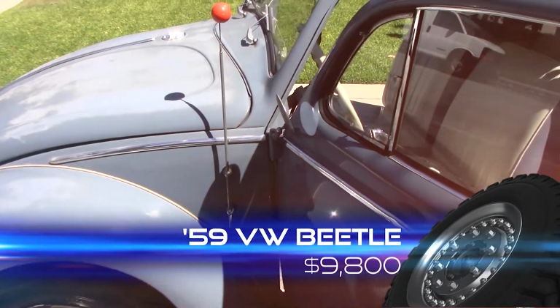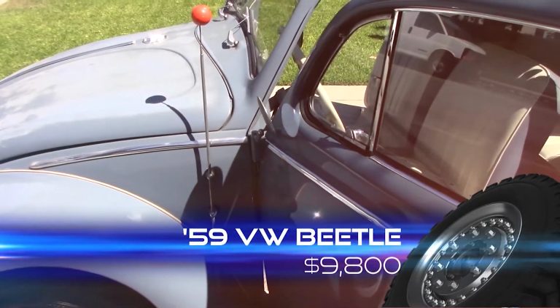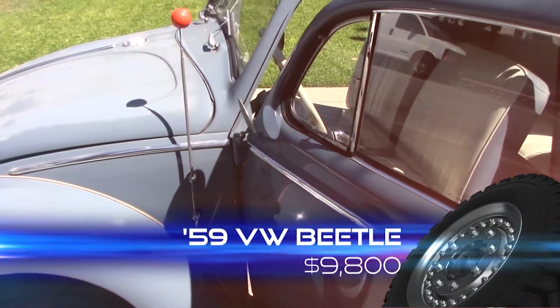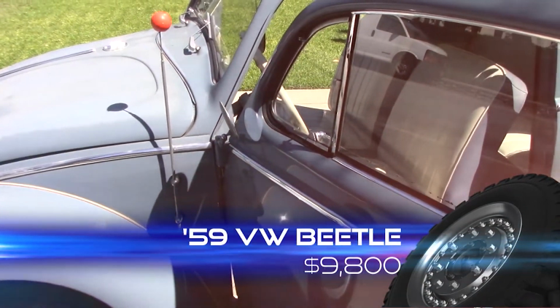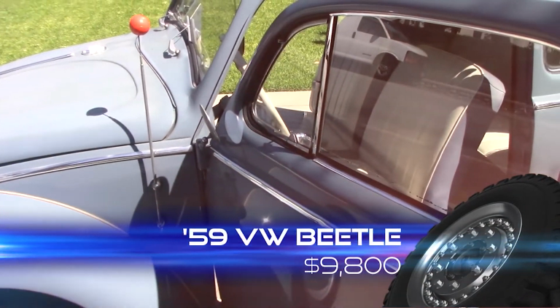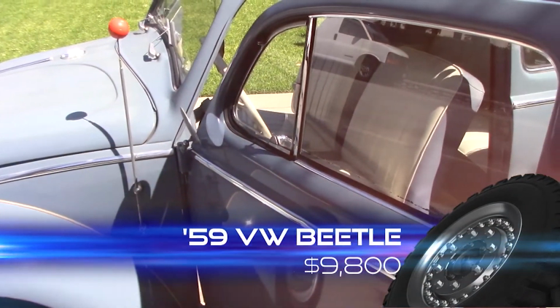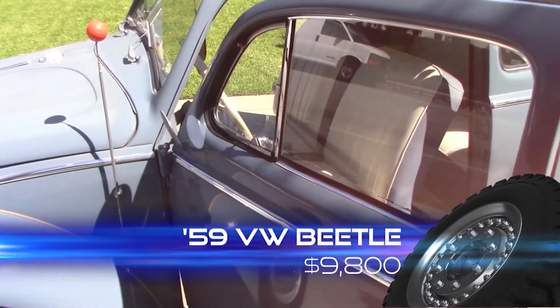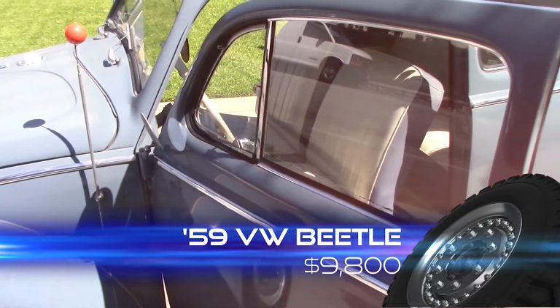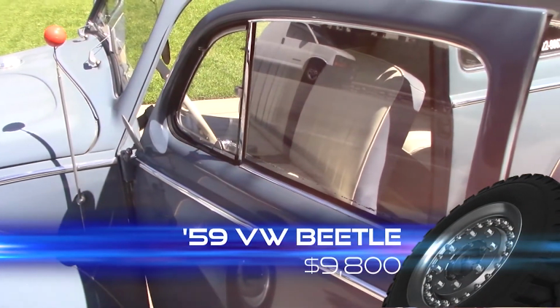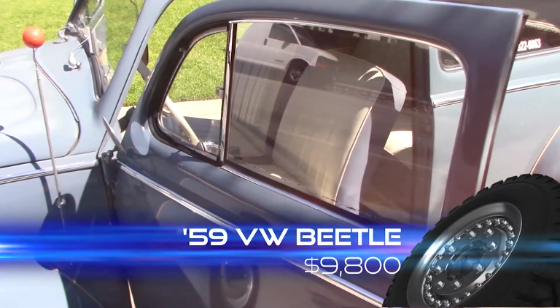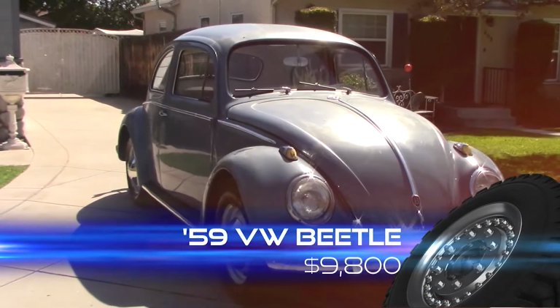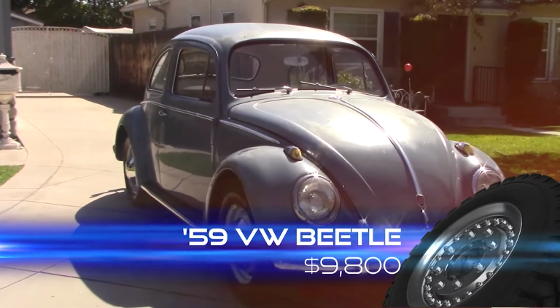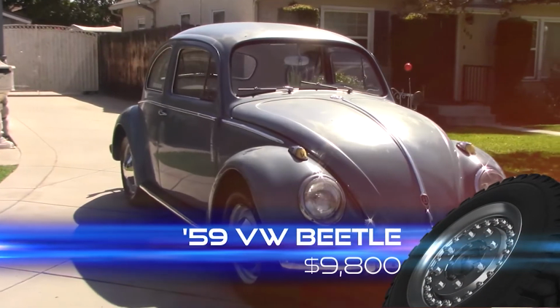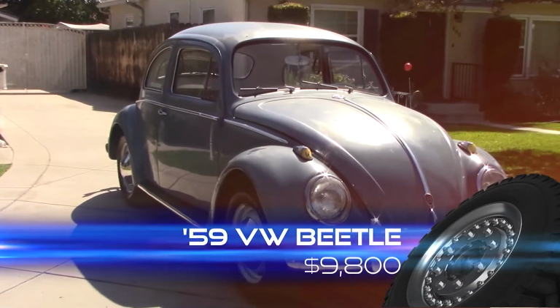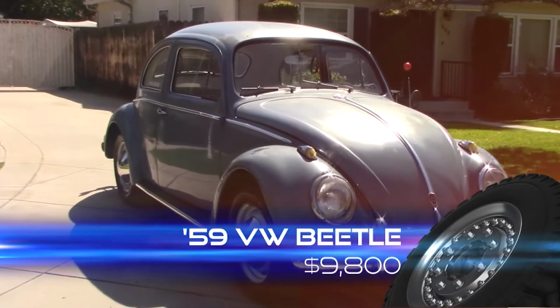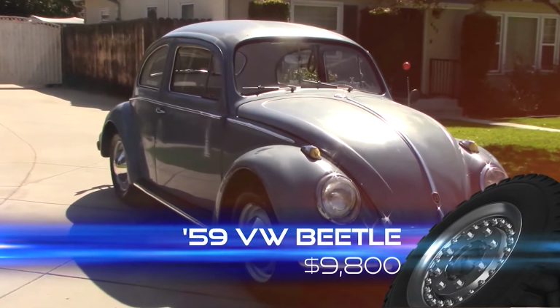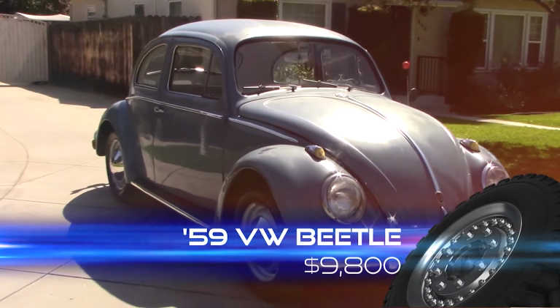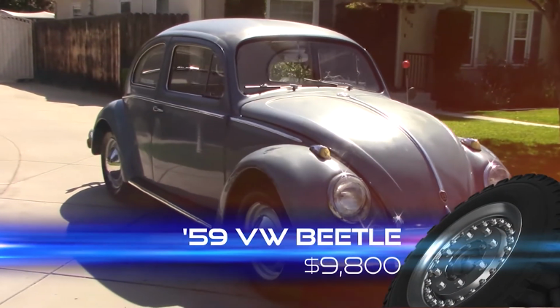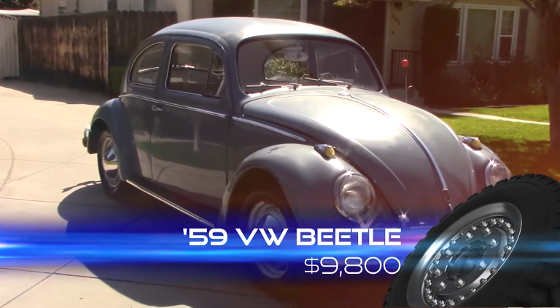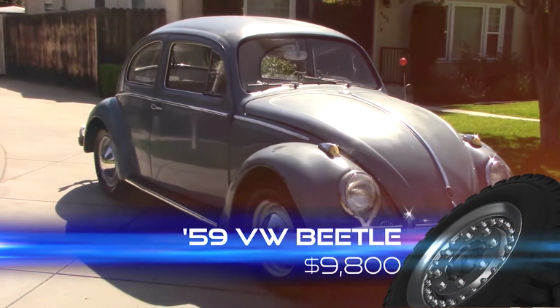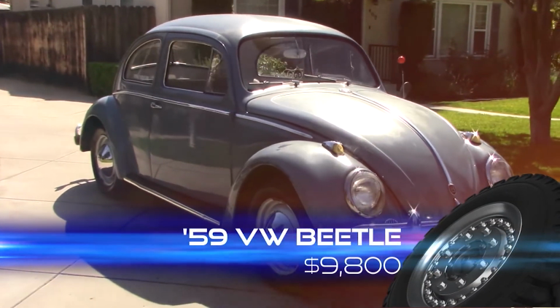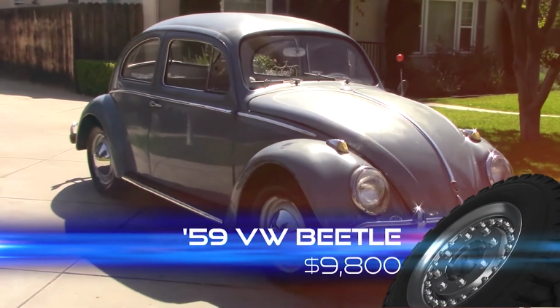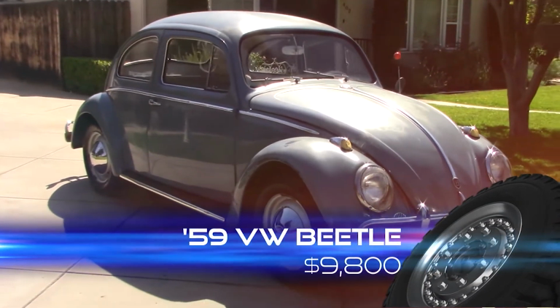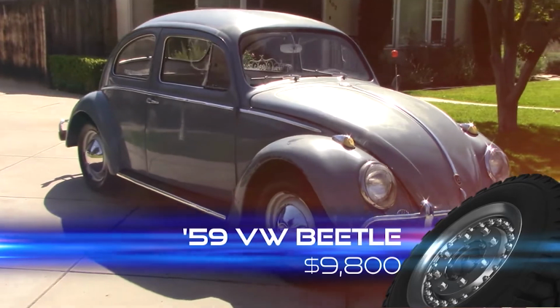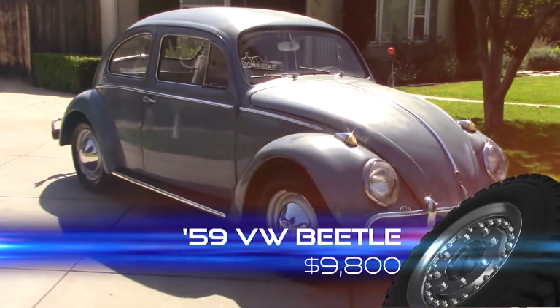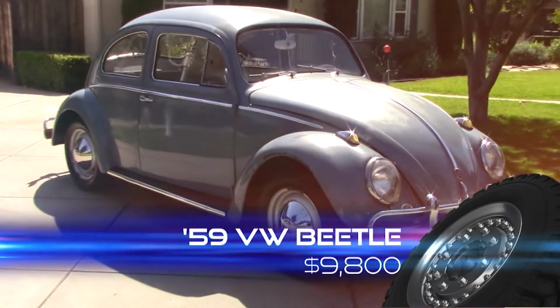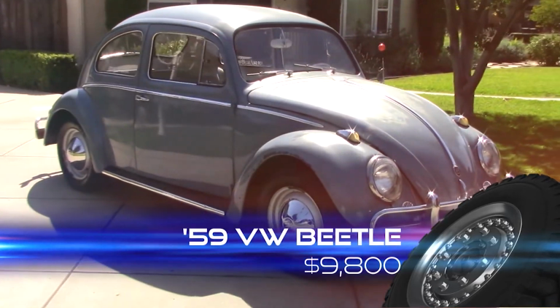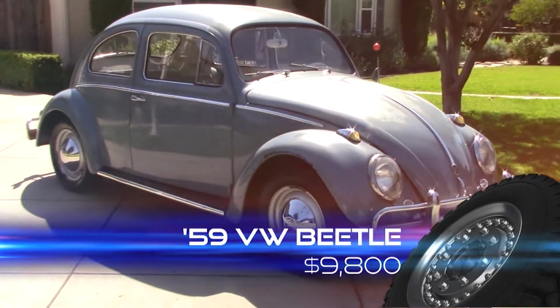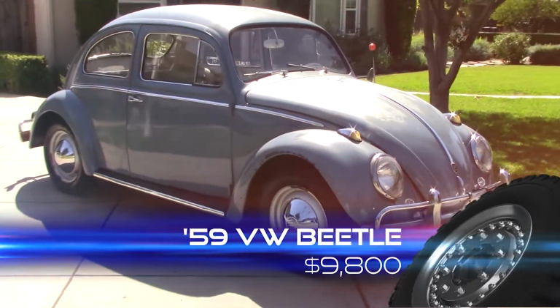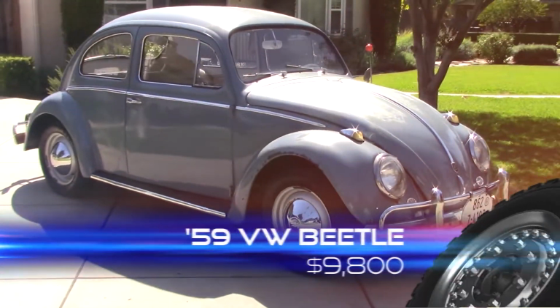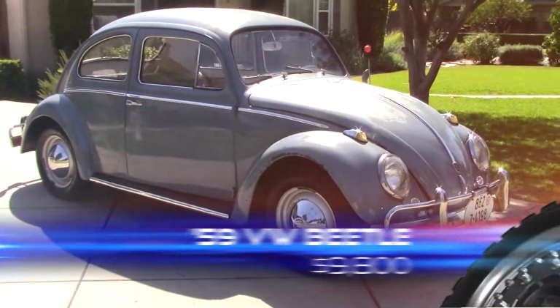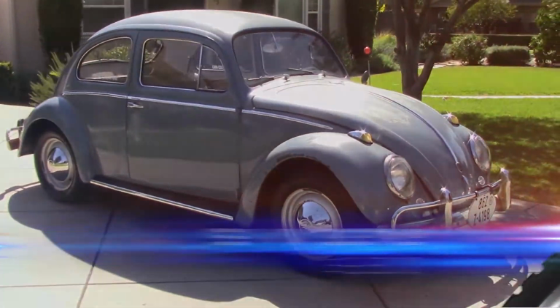This car is a blast to drive and can be the pride of your collection for only $9,800.